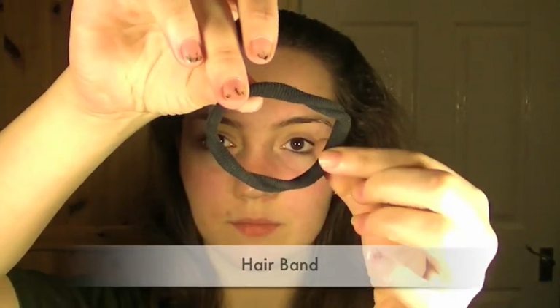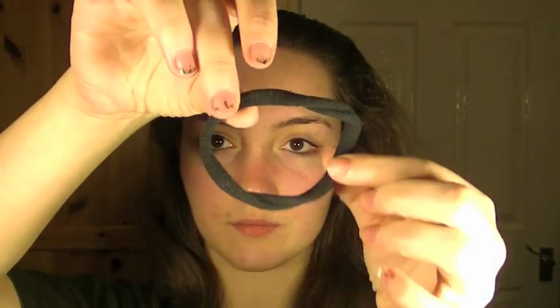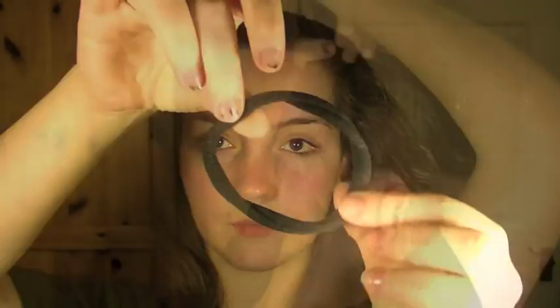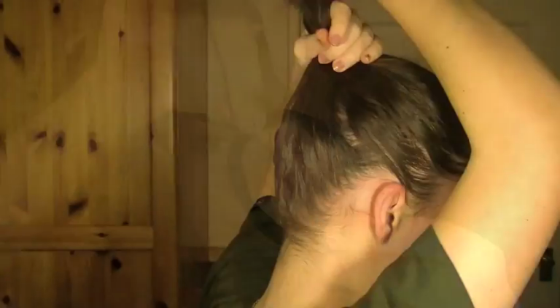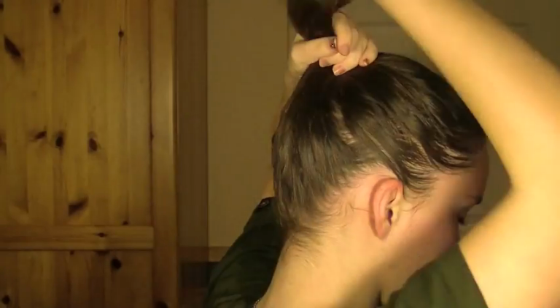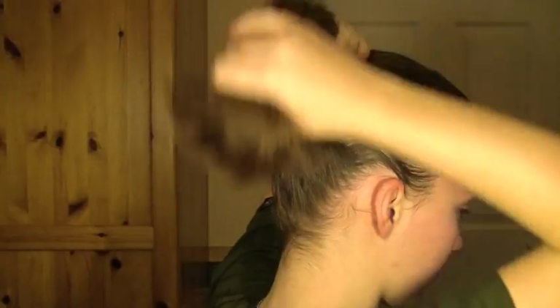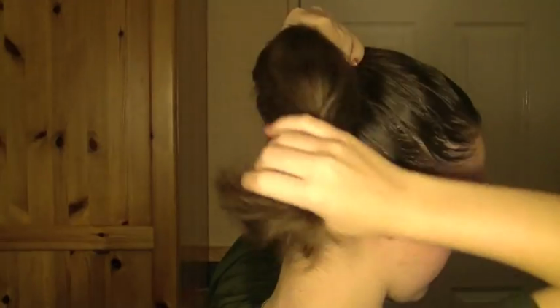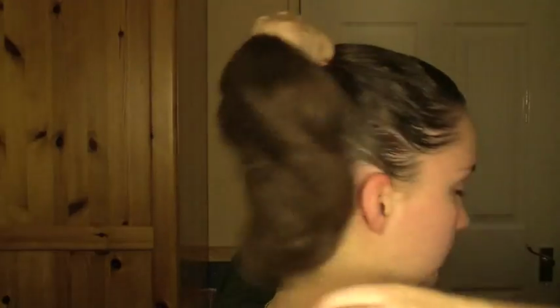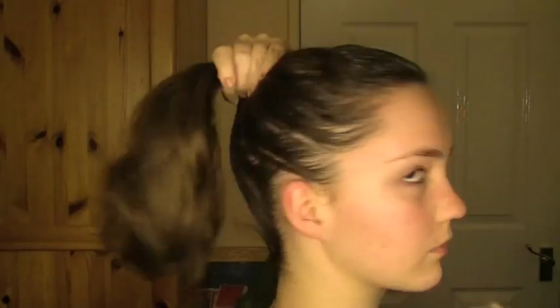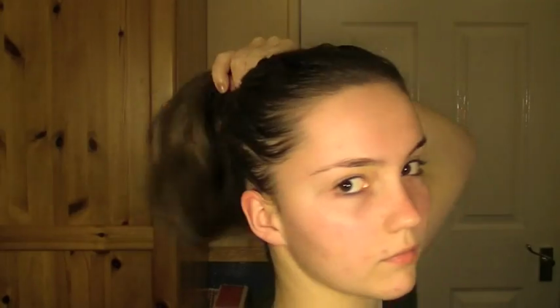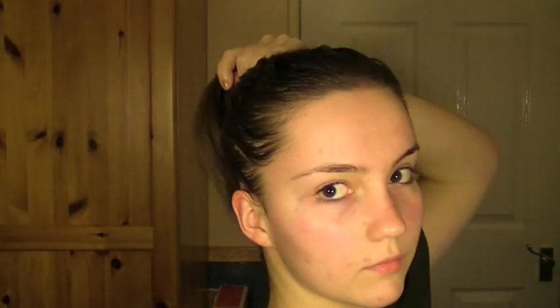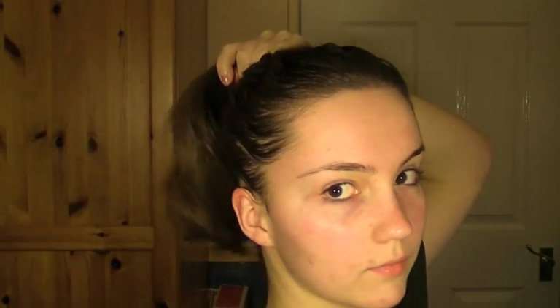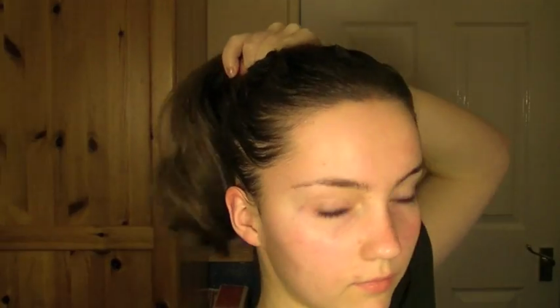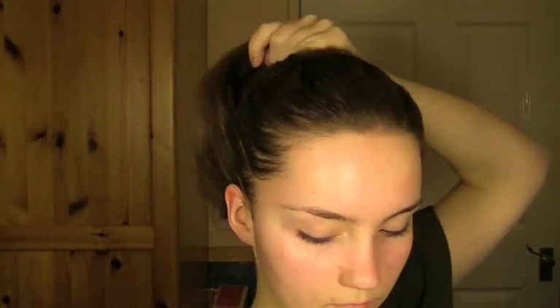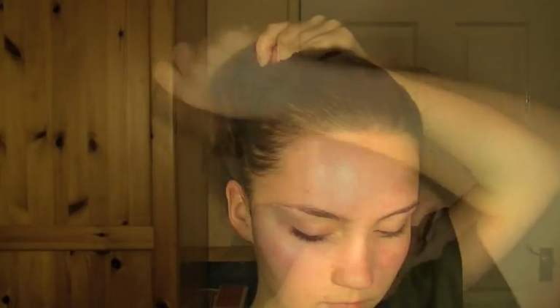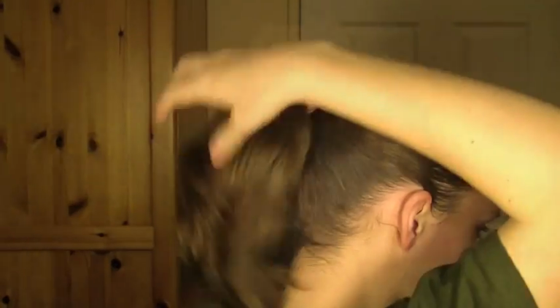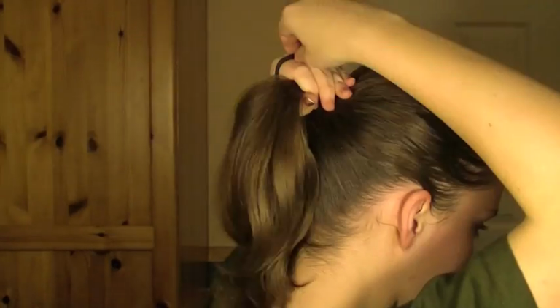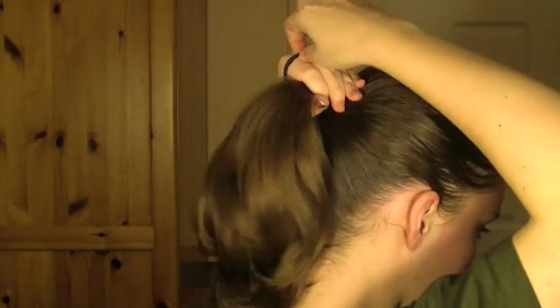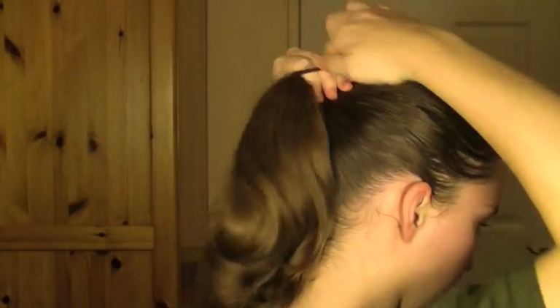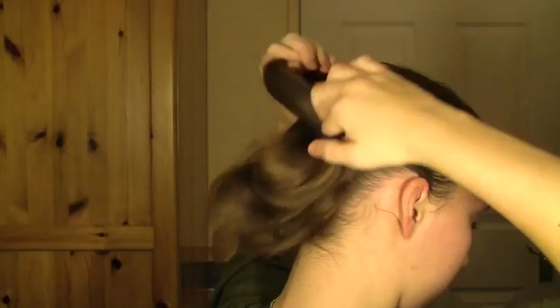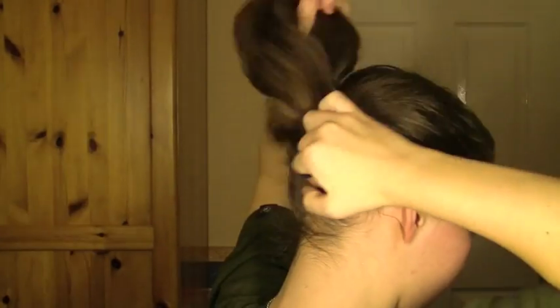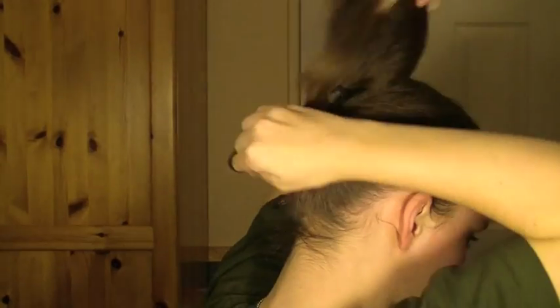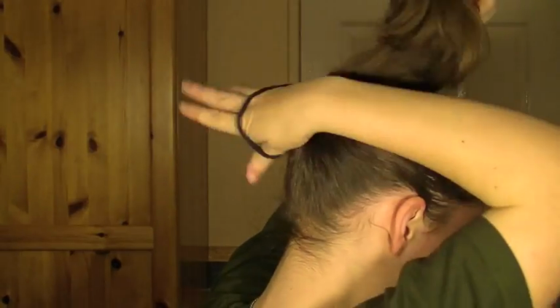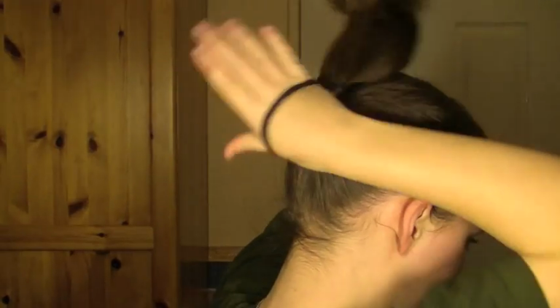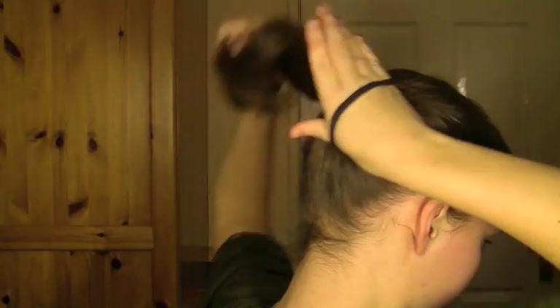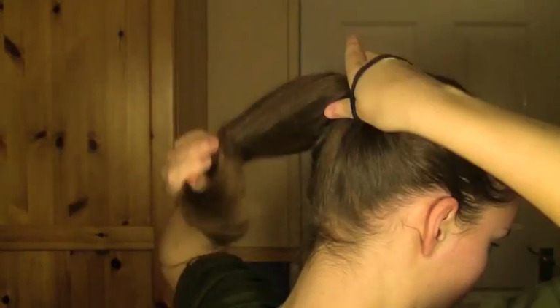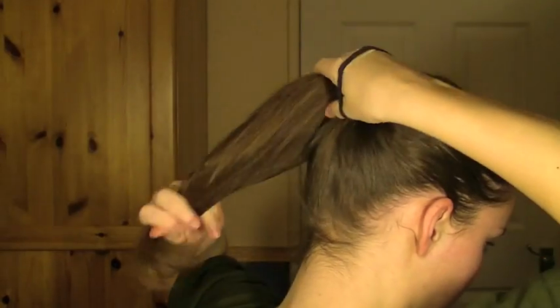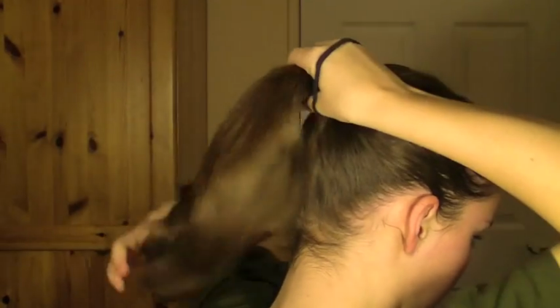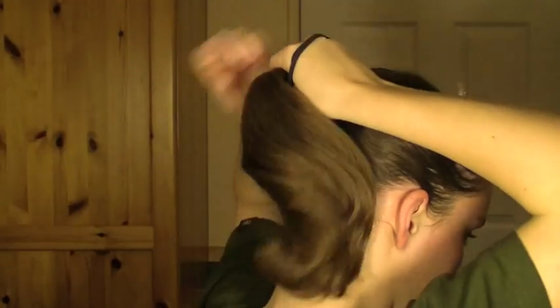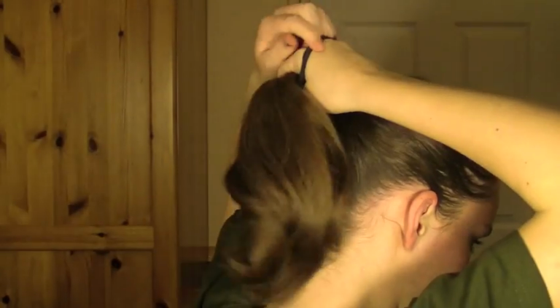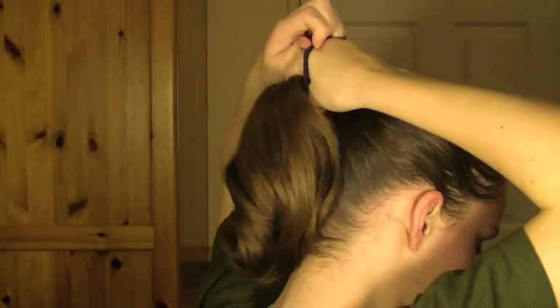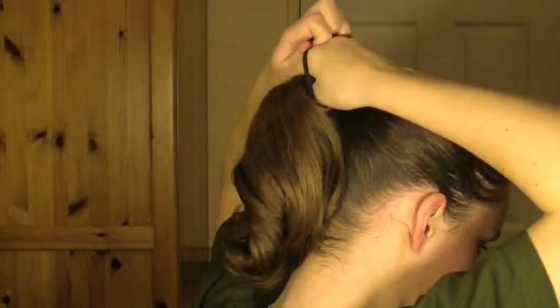Now take an ordinary hairband and pull your hair up in a really high ponytail. You'll want to pull this really tightly or the whole look will come down.